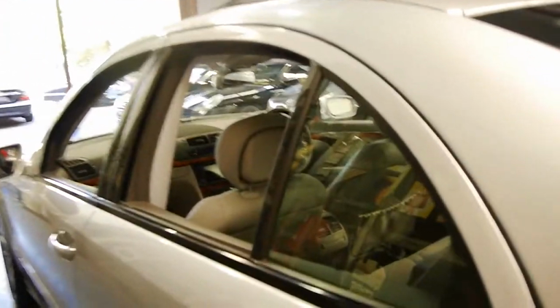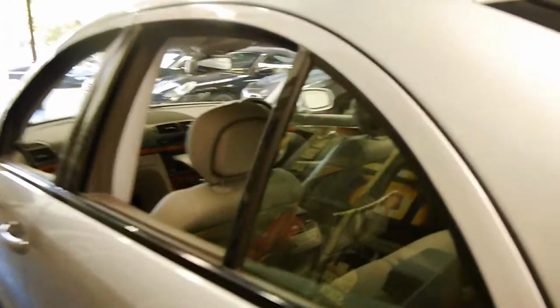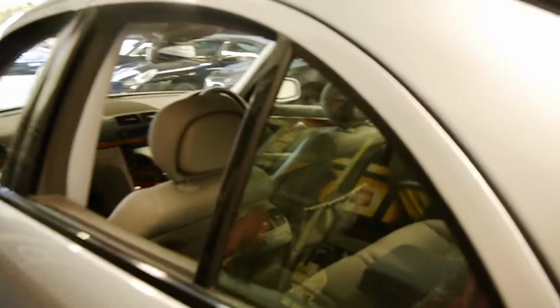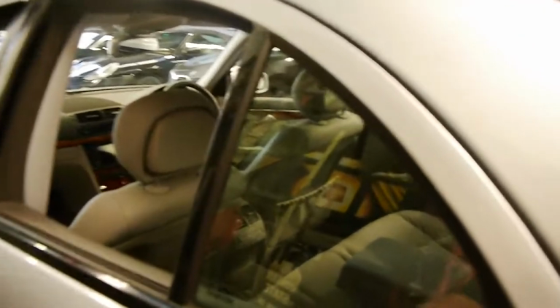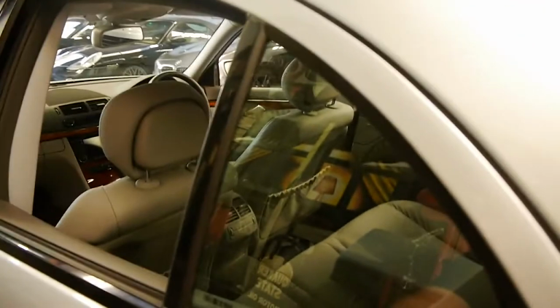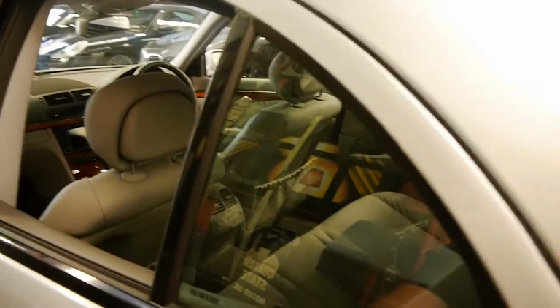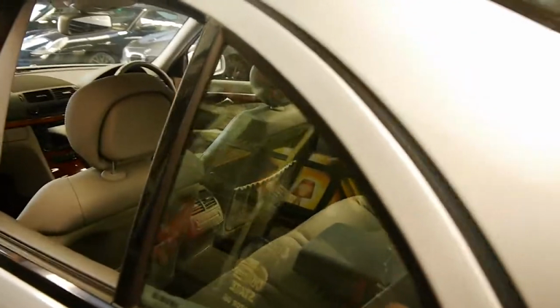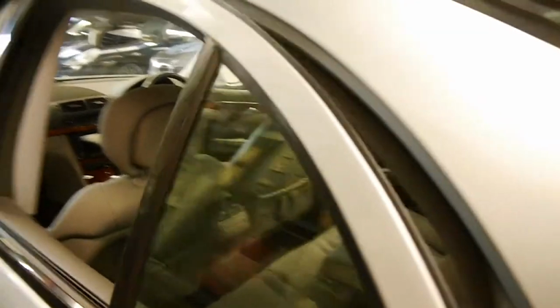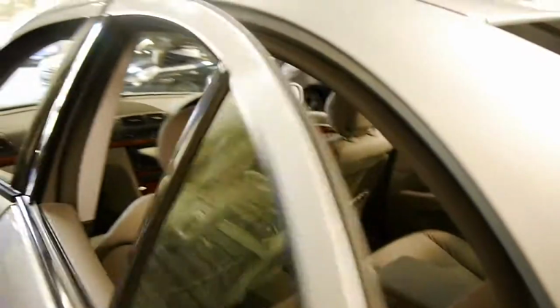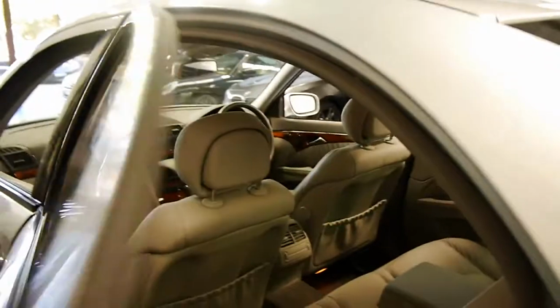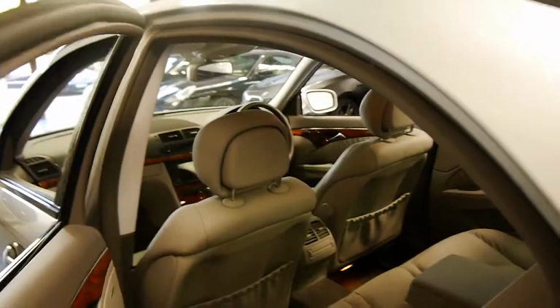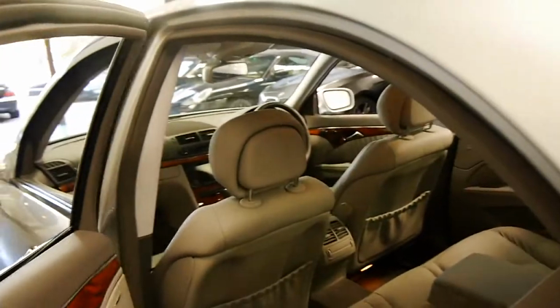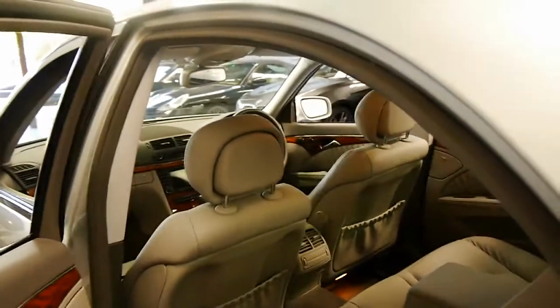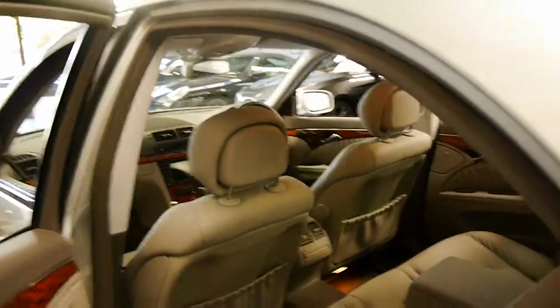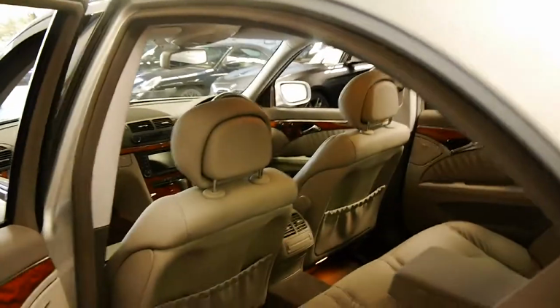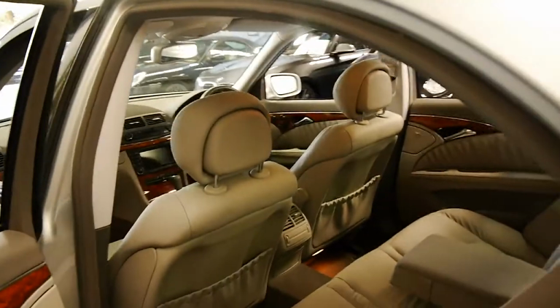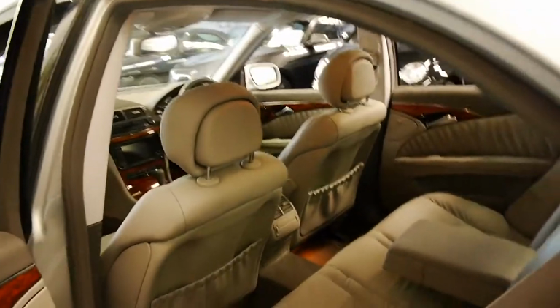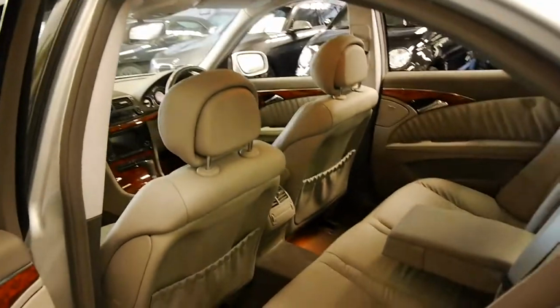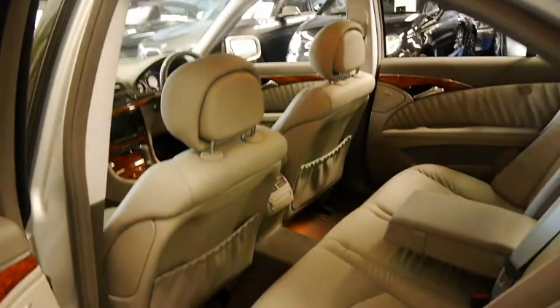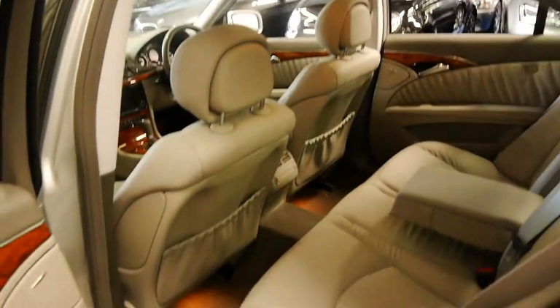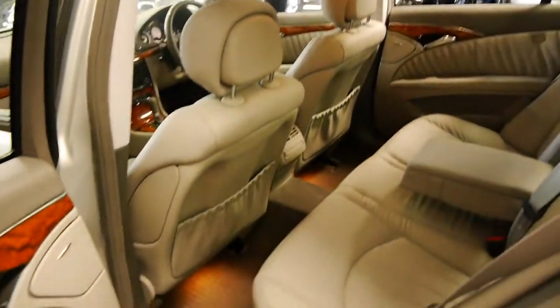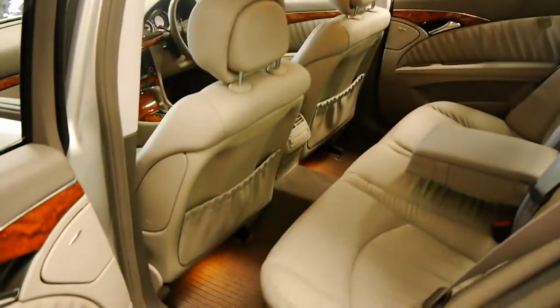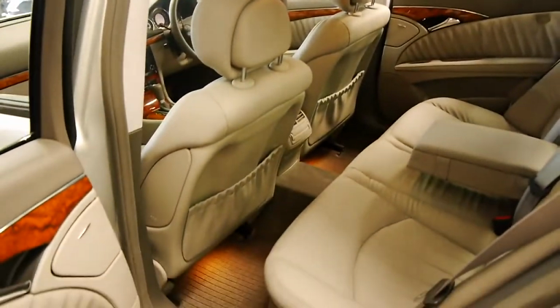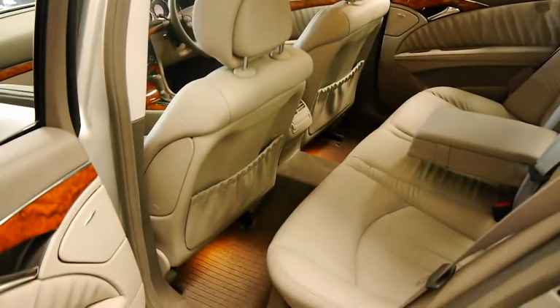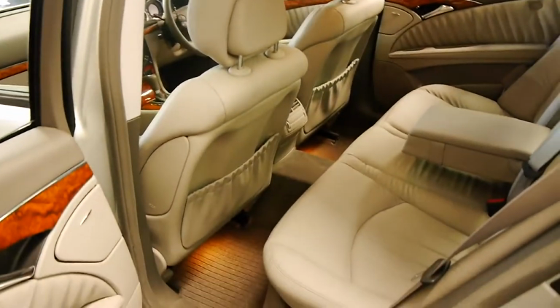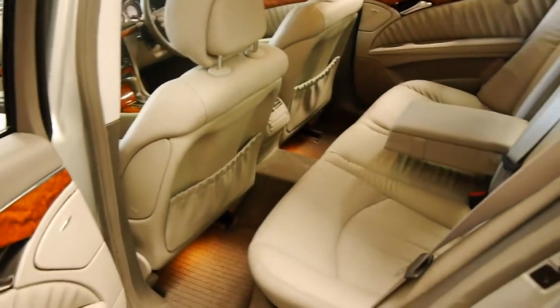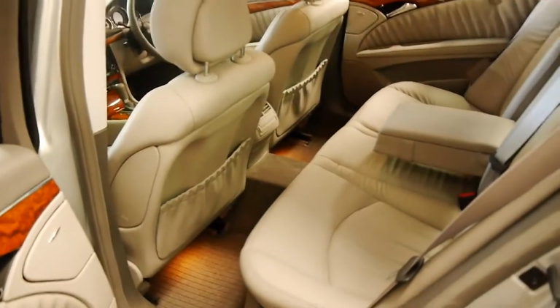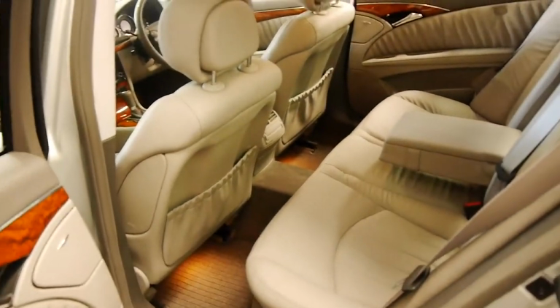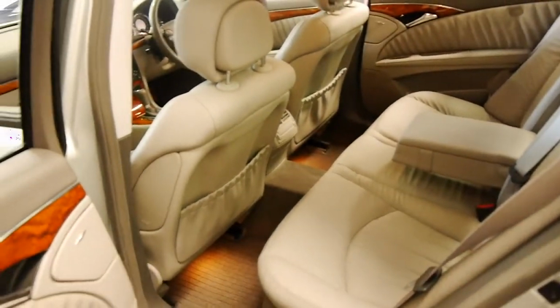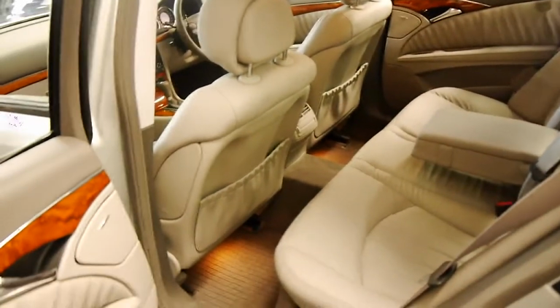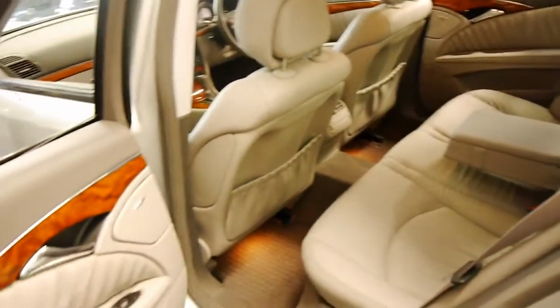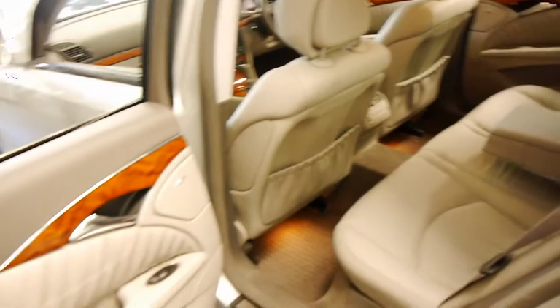It also came with a glass sunroof, and it's got the original factory mats.